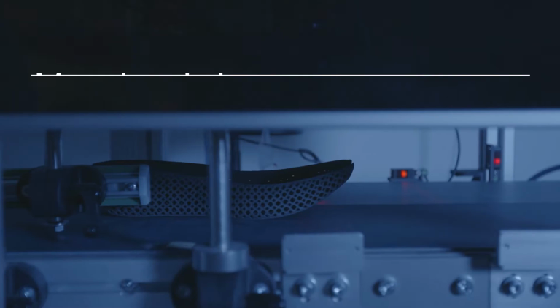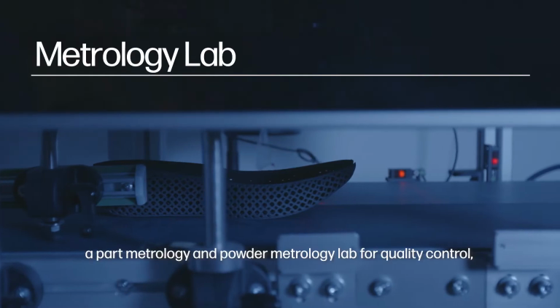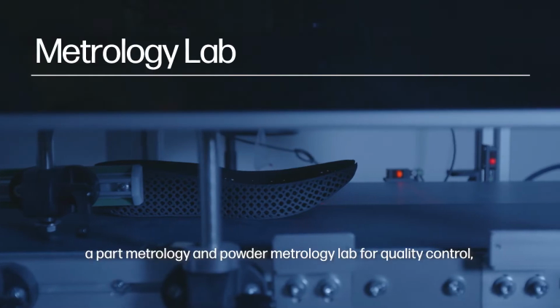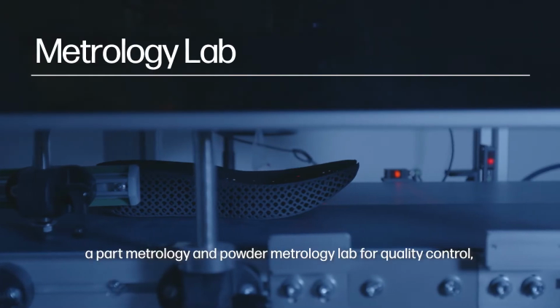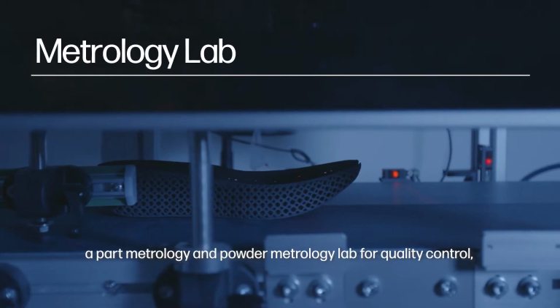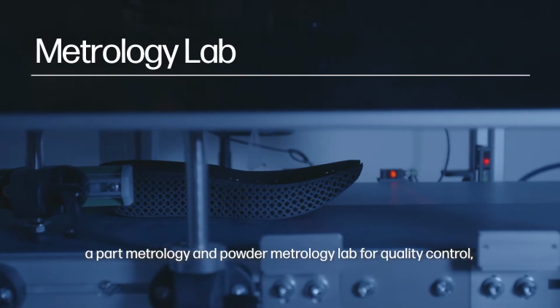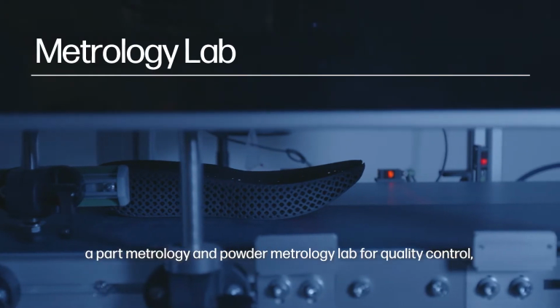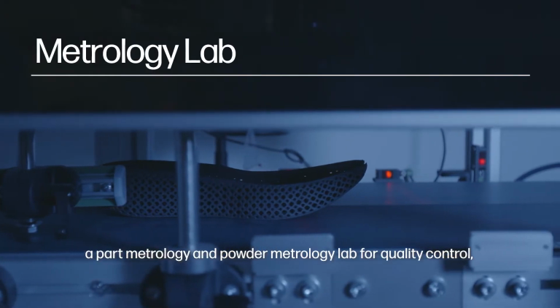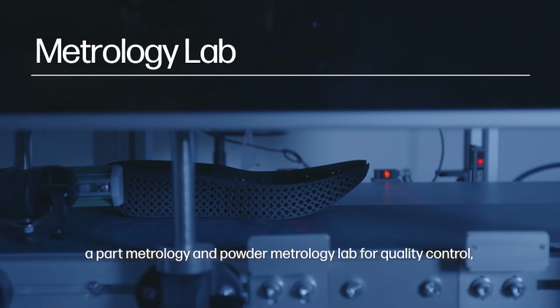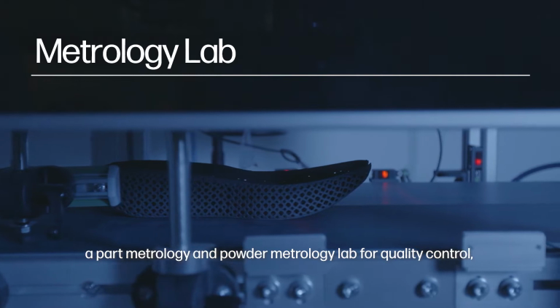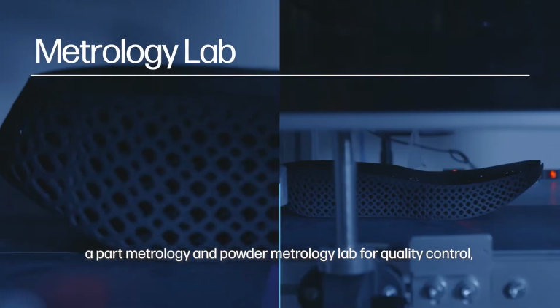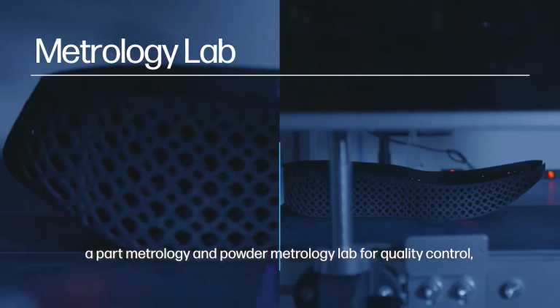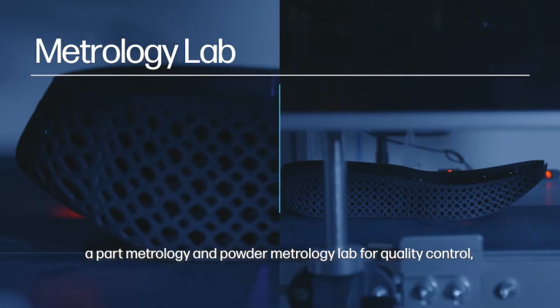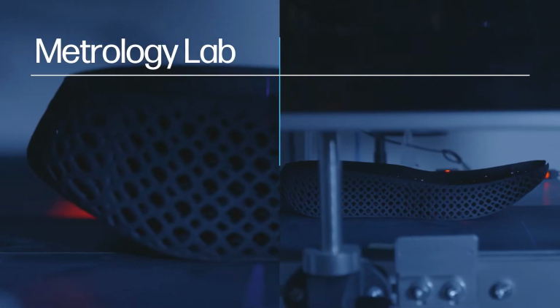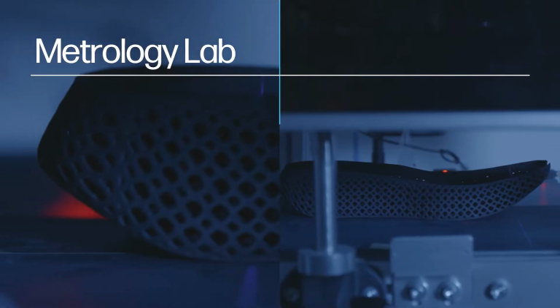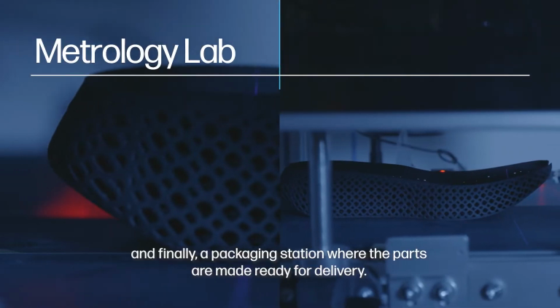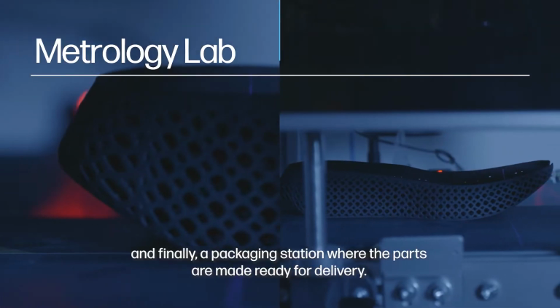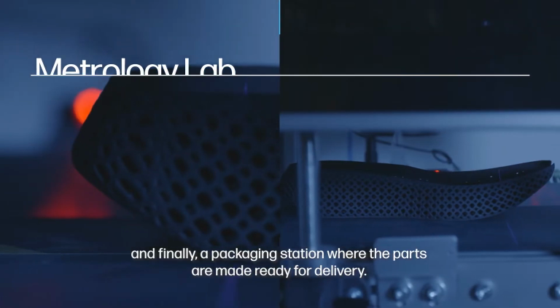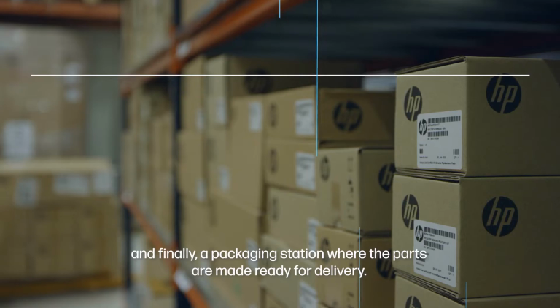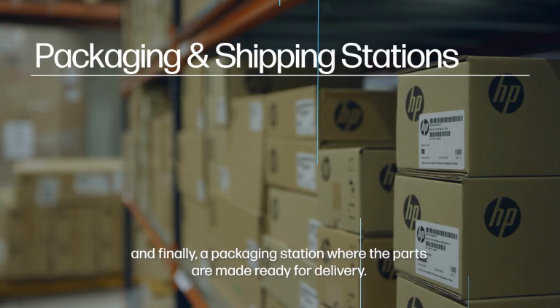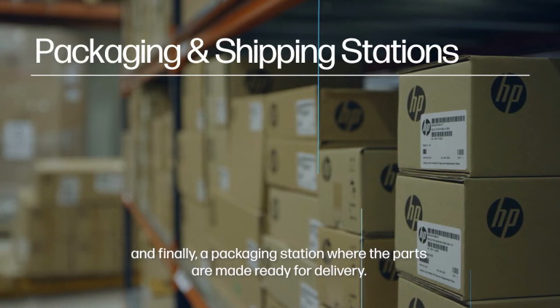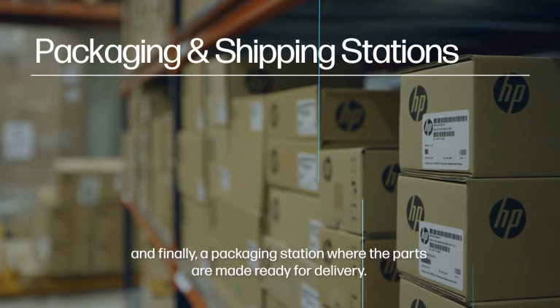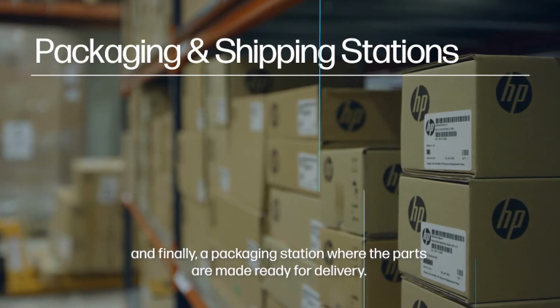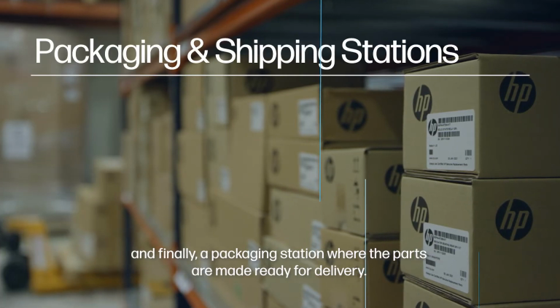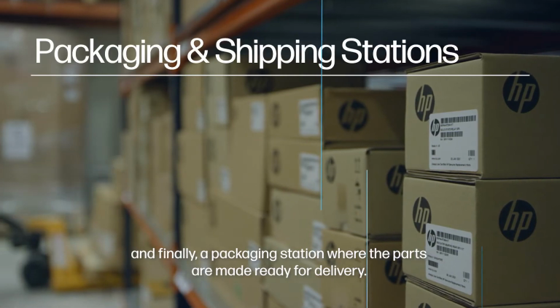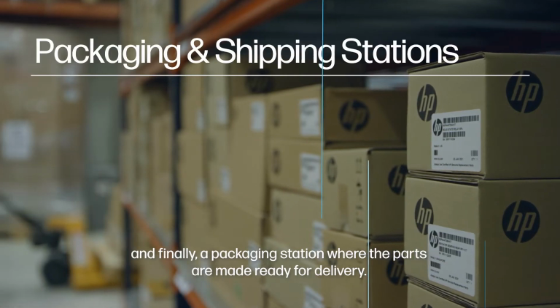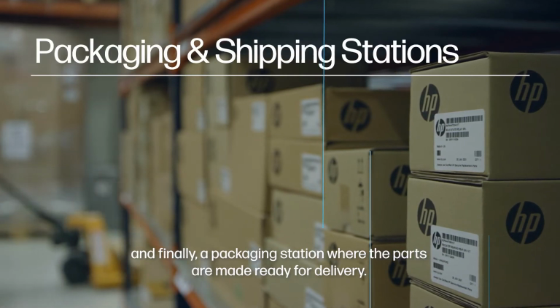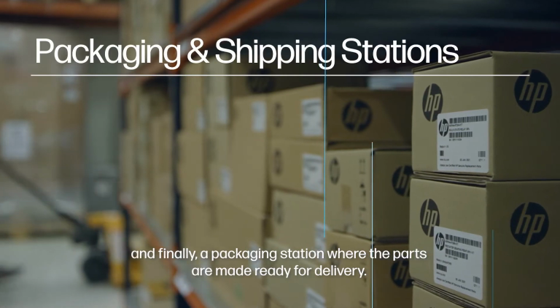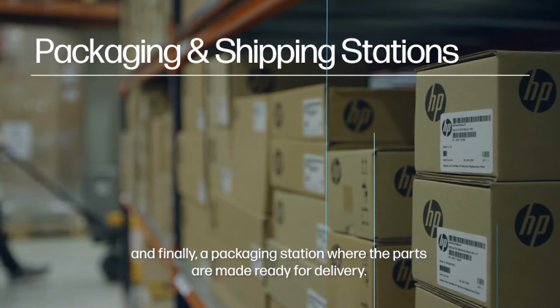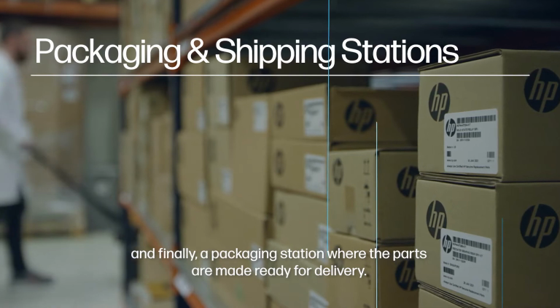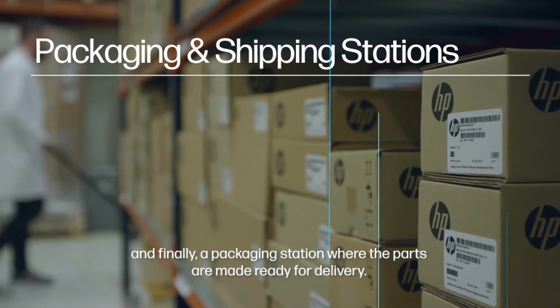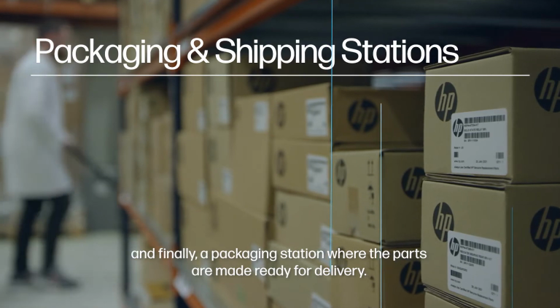A PARC Metrology and Powder Metrology Lab for quality control. And finally, a packaging station where the parts are made ready for delivery.